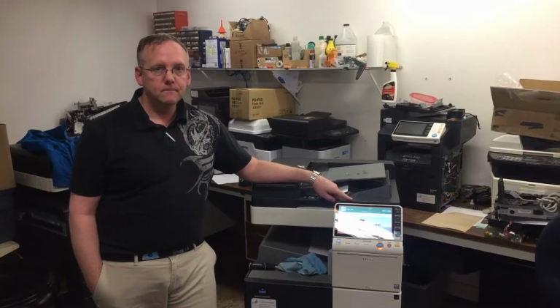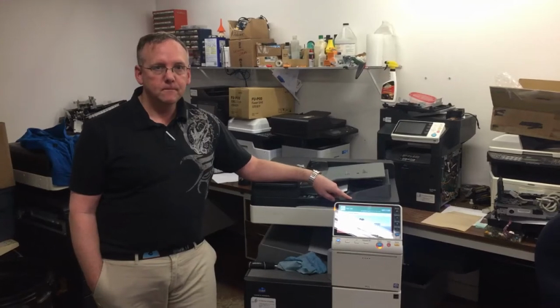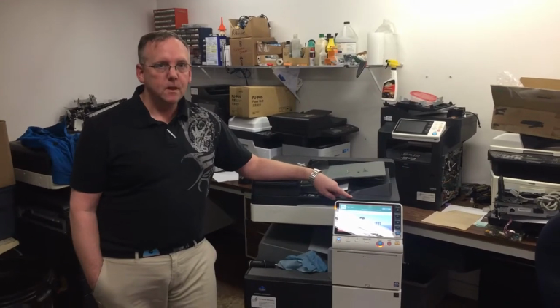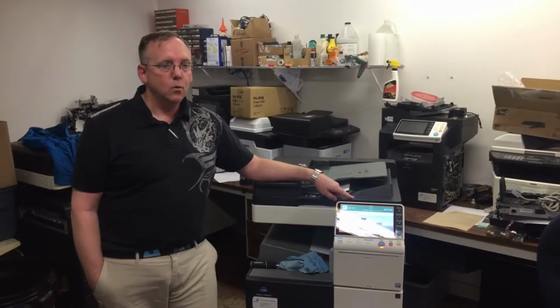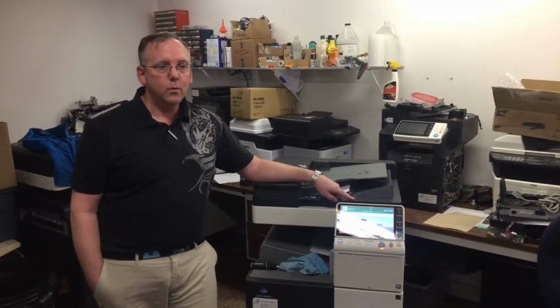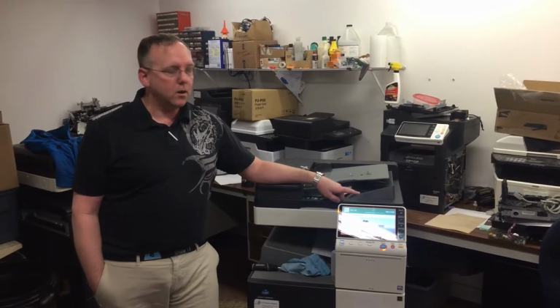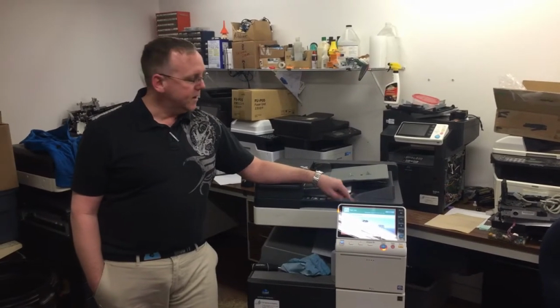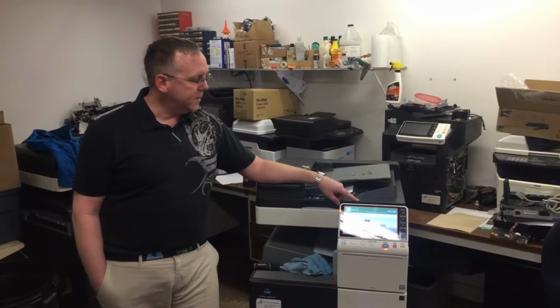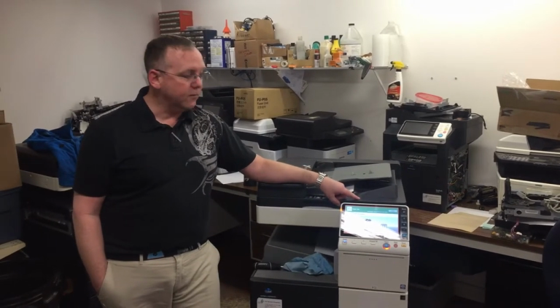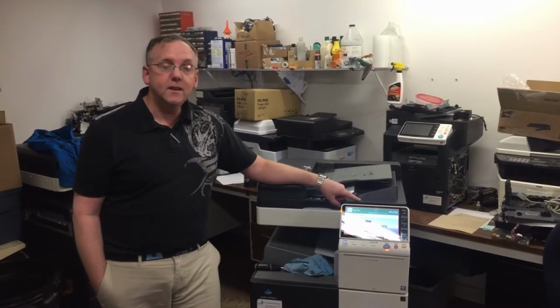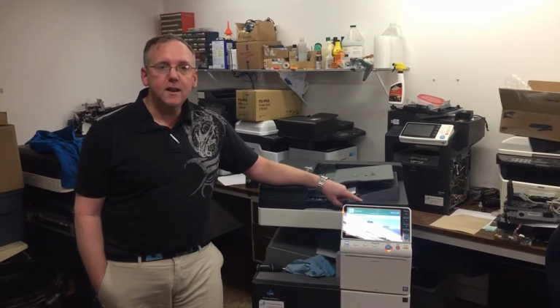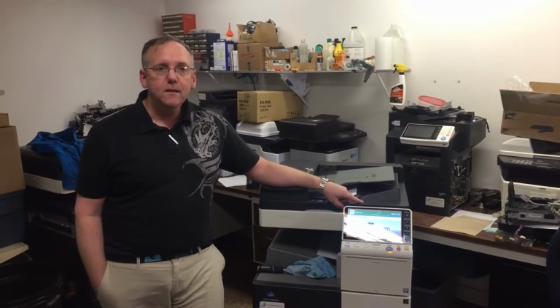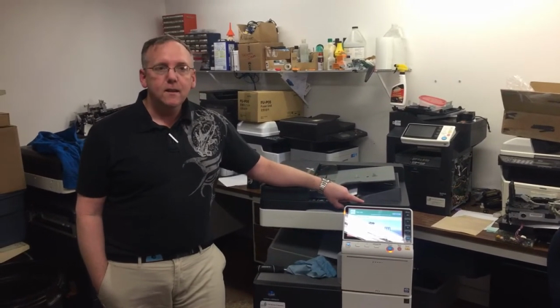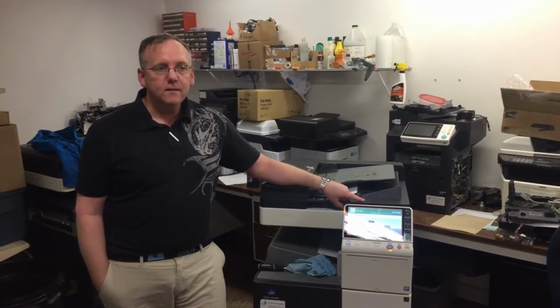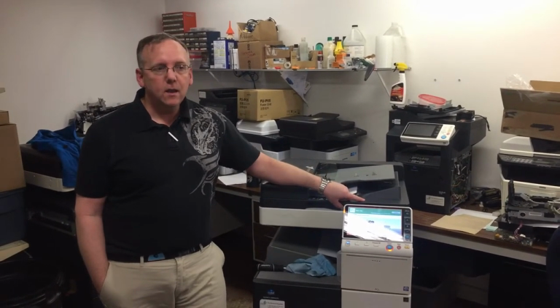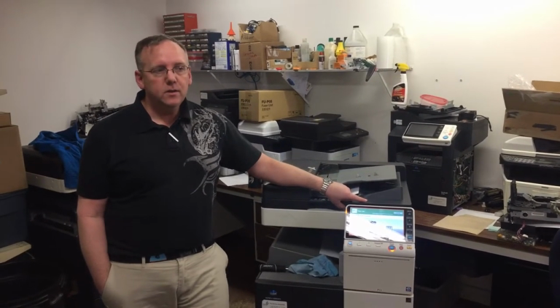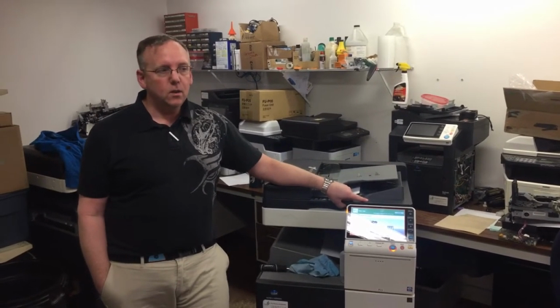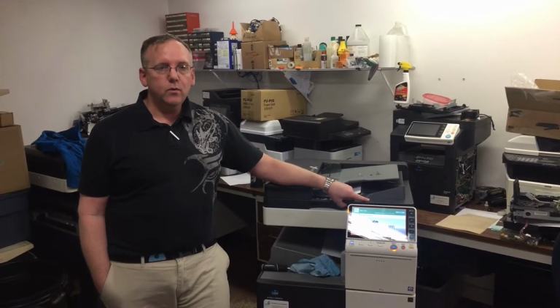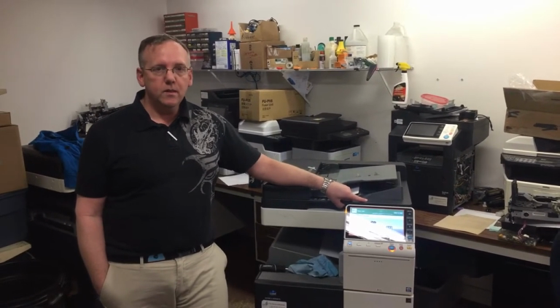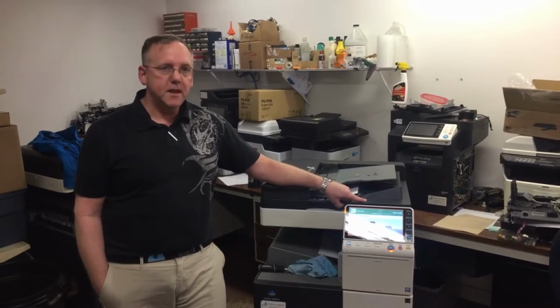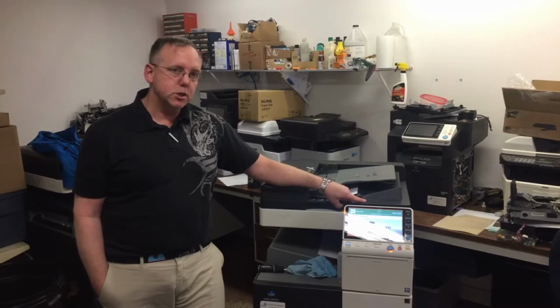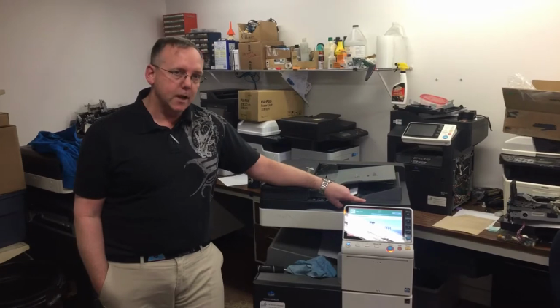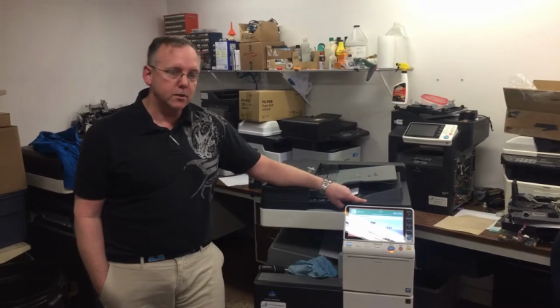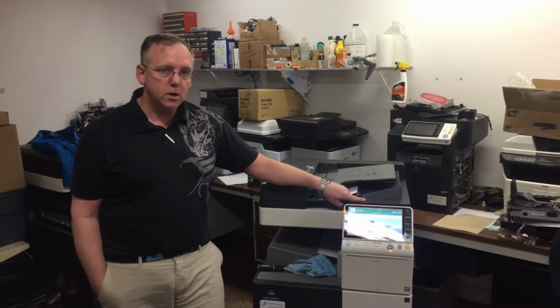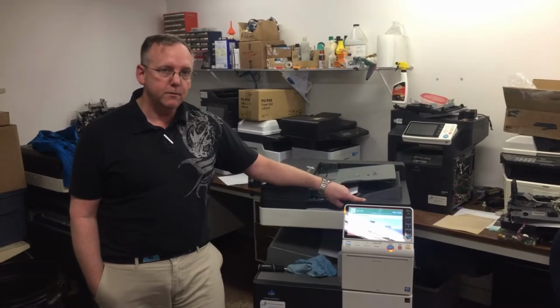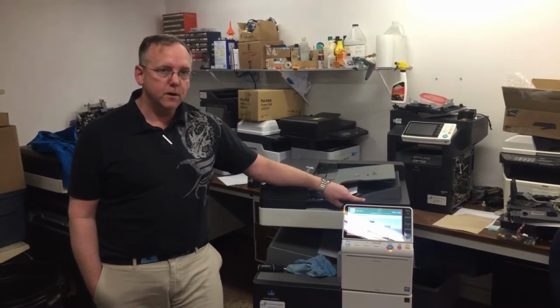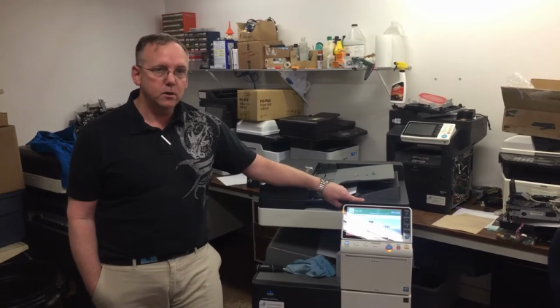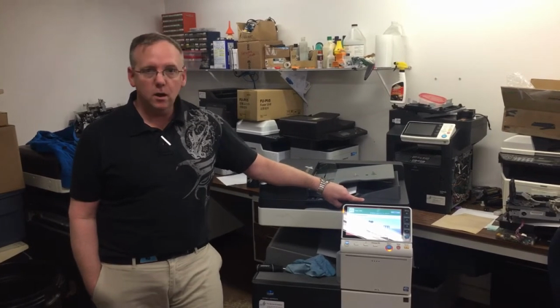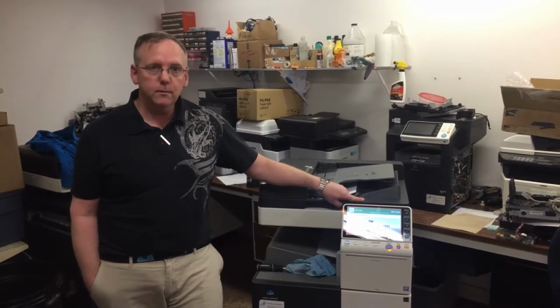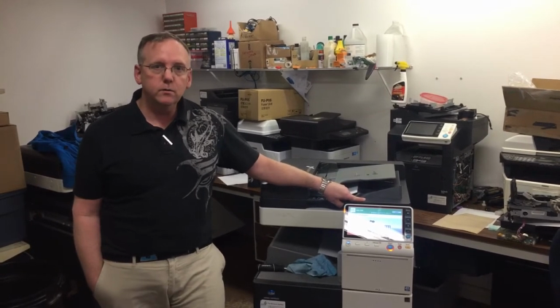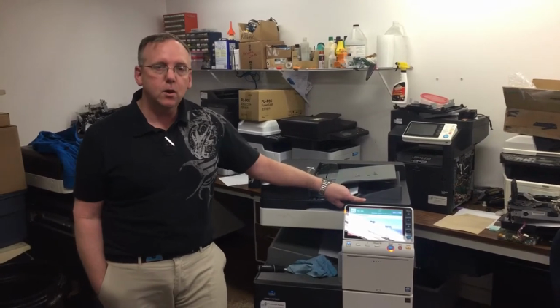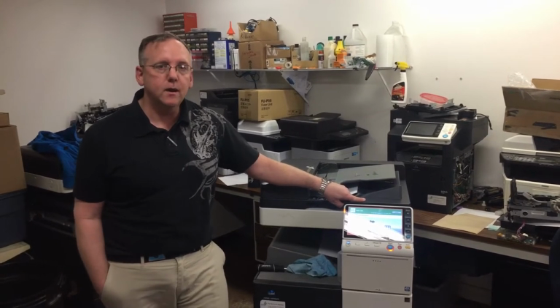What we are going to be covering today is how to deal with one of the major jams on your document feeder on your Konica Minolta product.